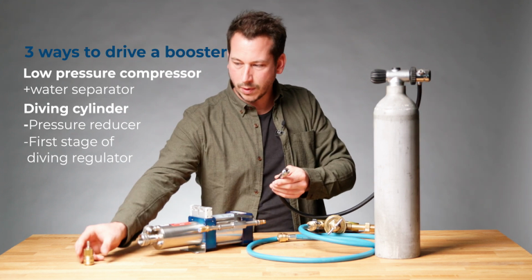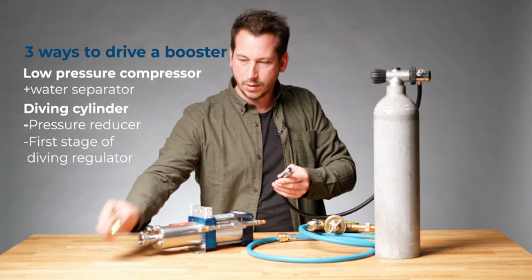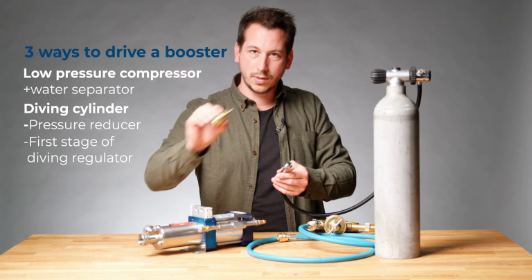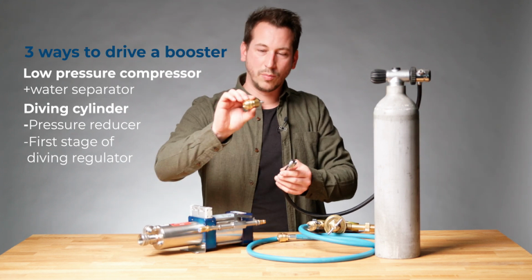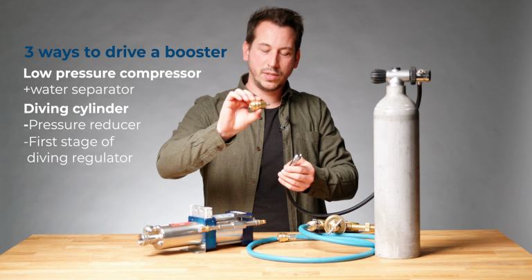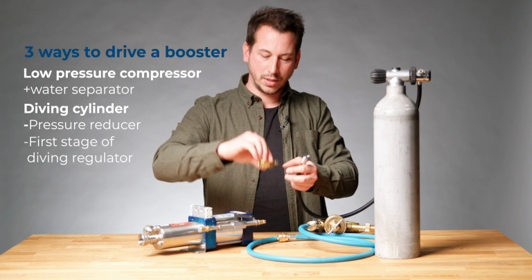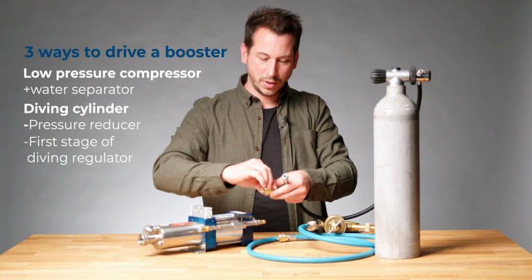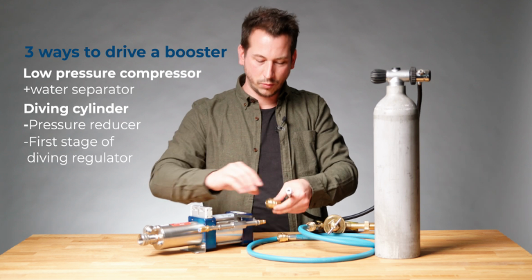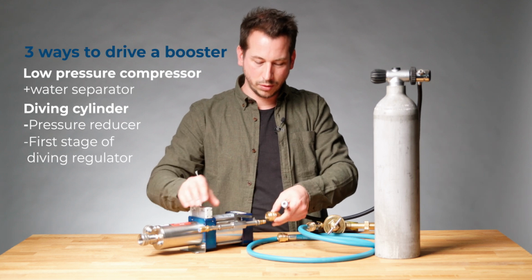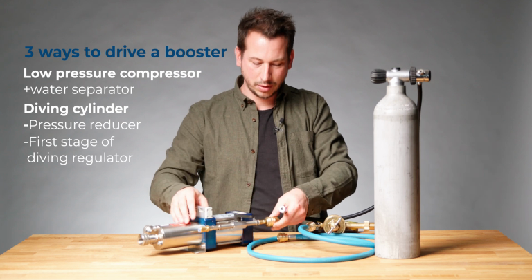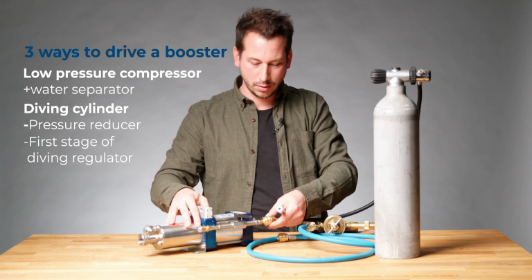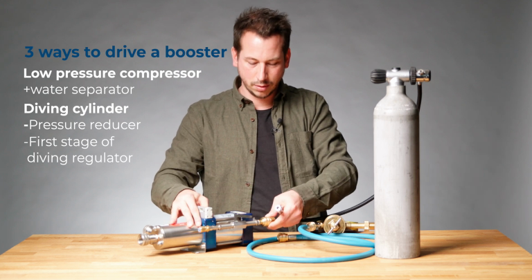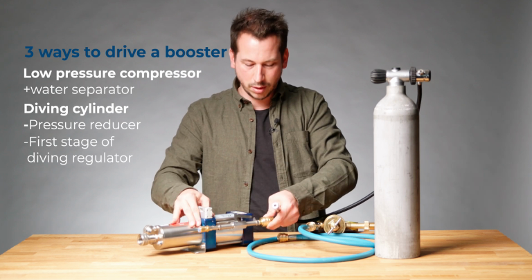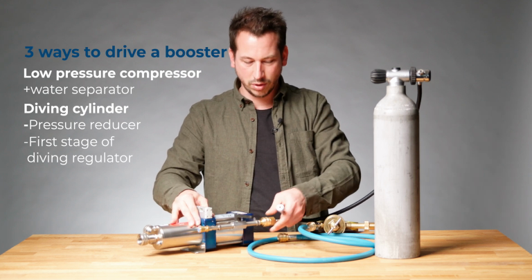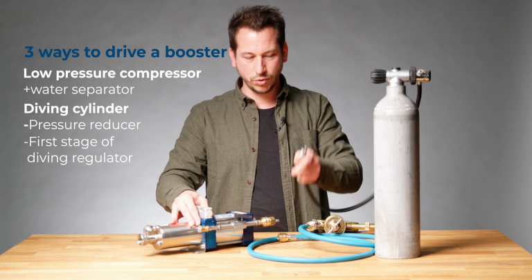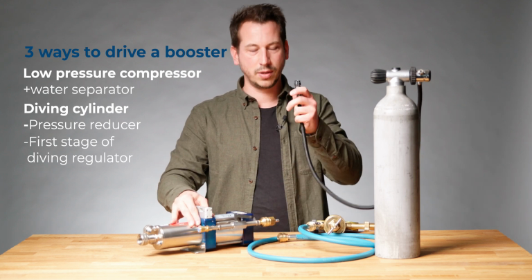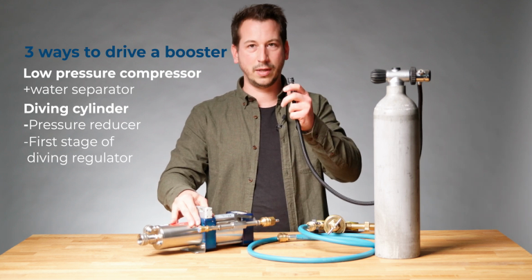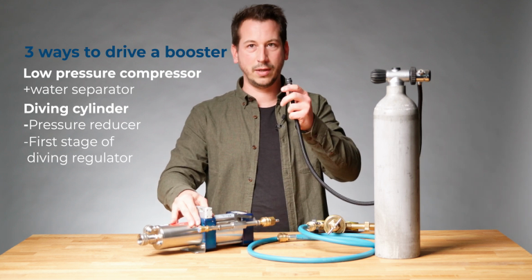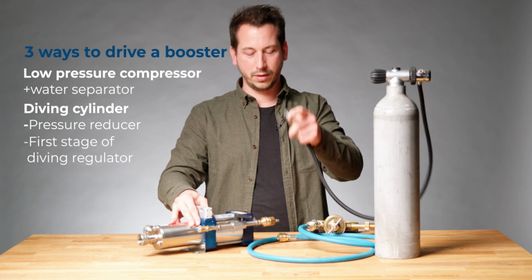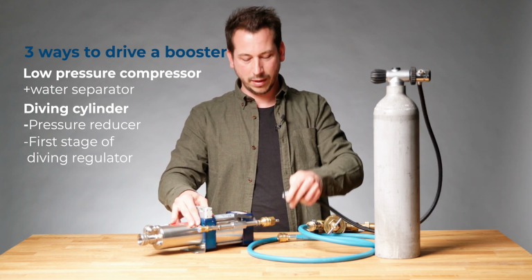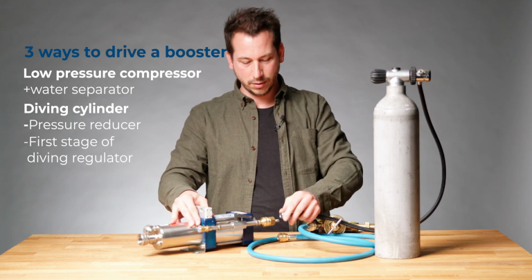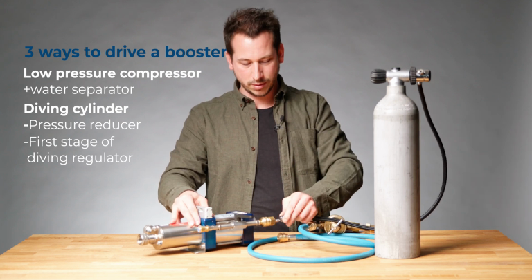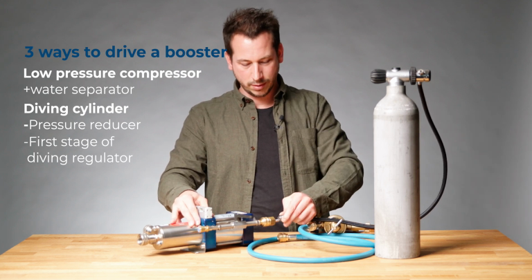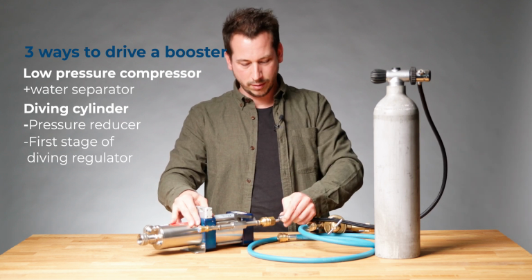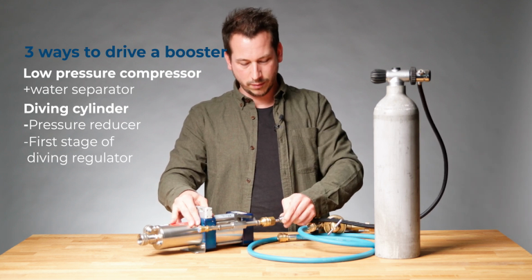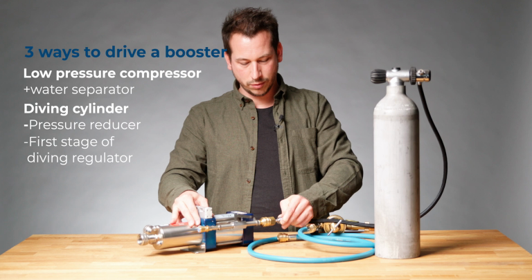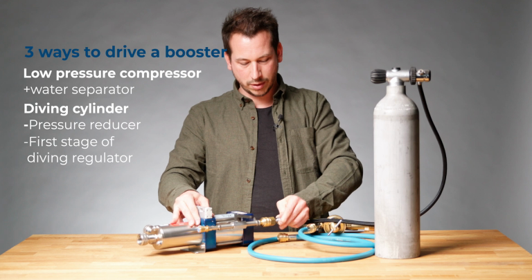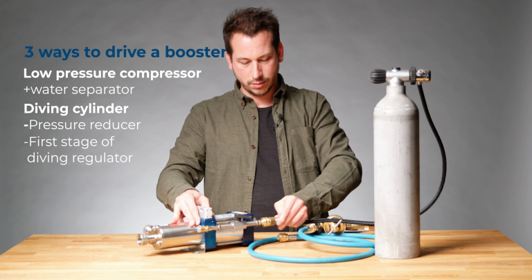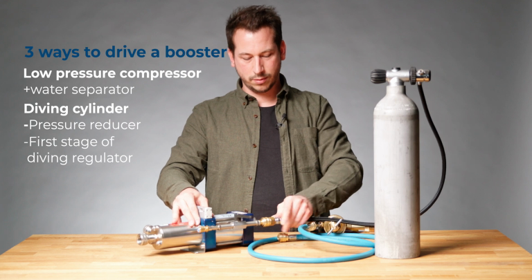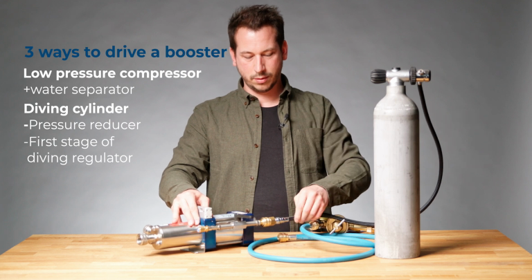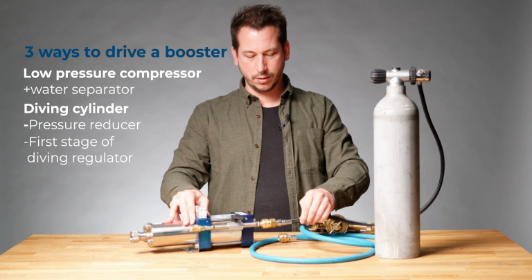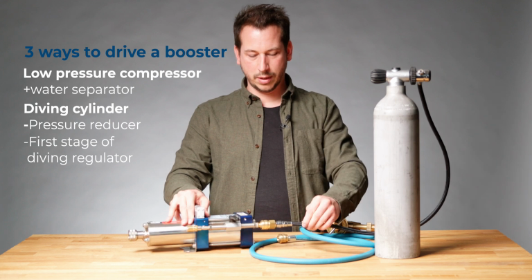This is our BCD adapter. We connect onto the booster and the inflator hose we connect there.